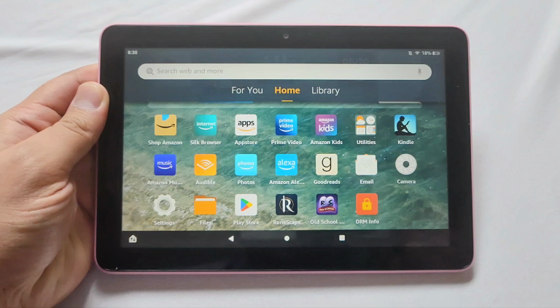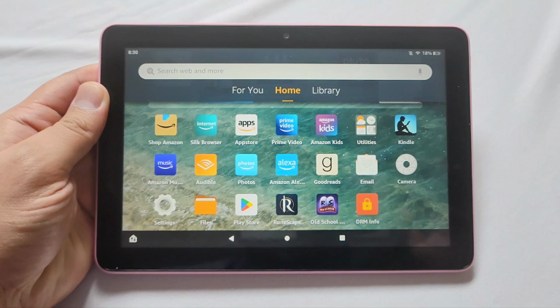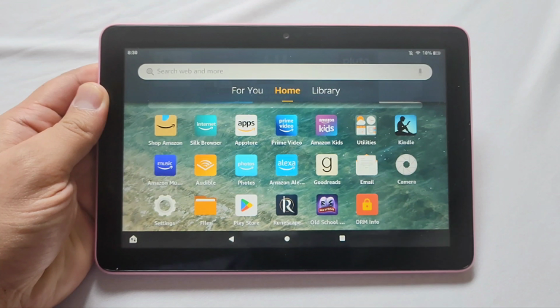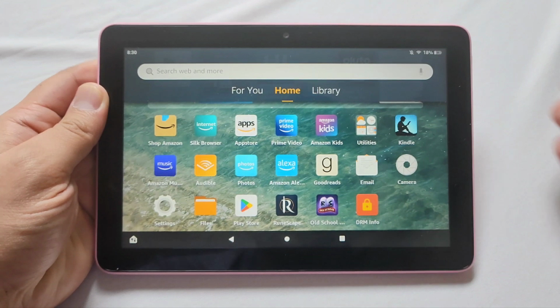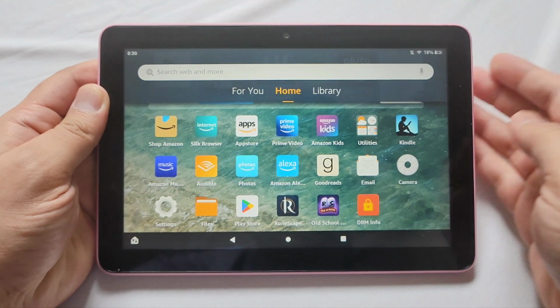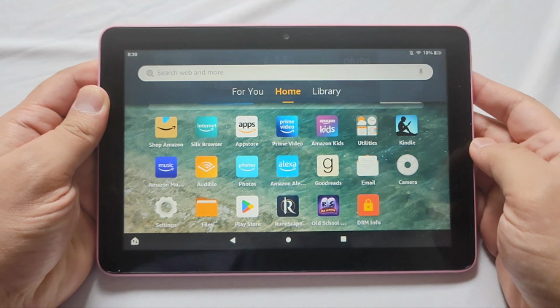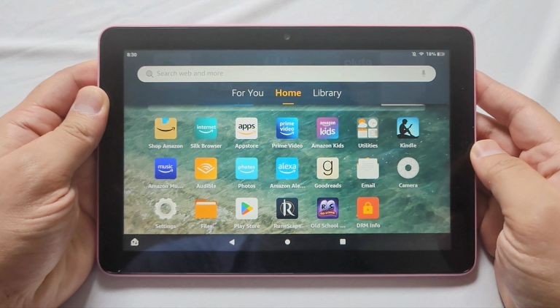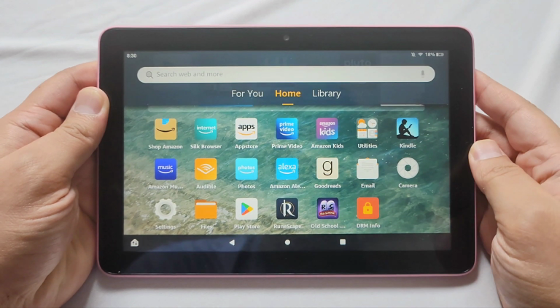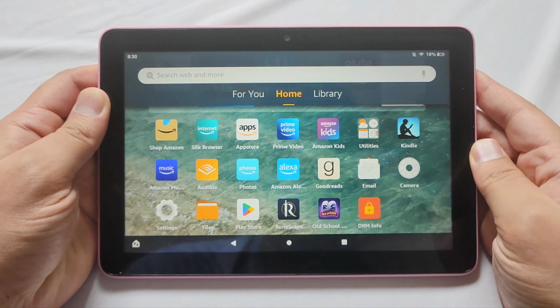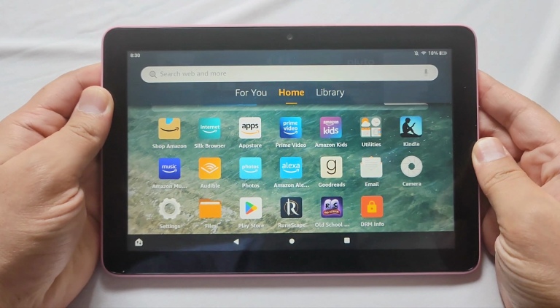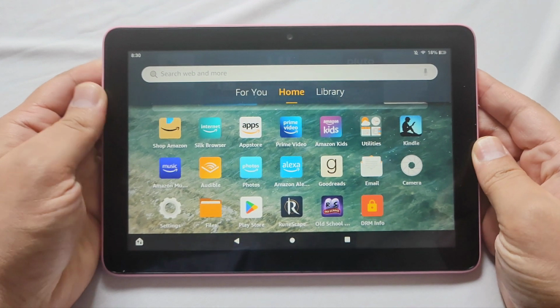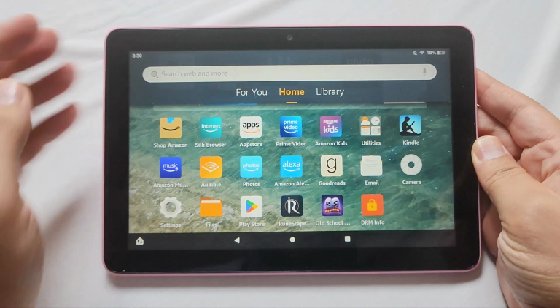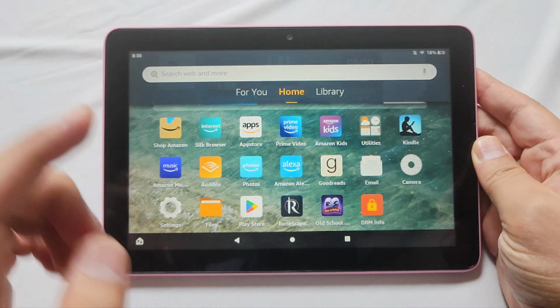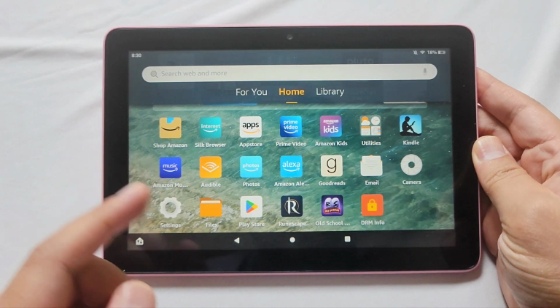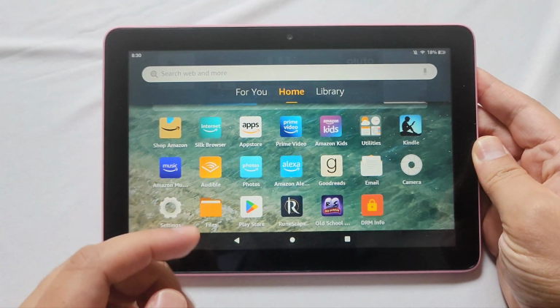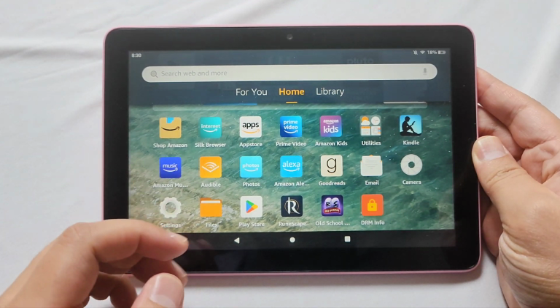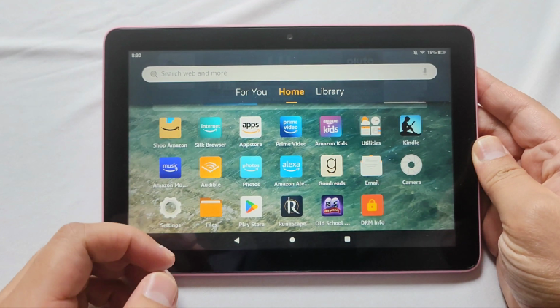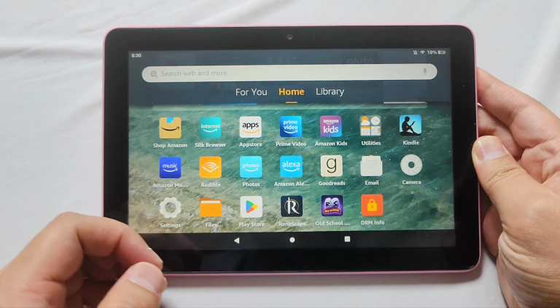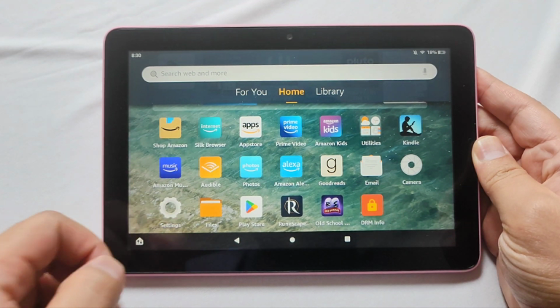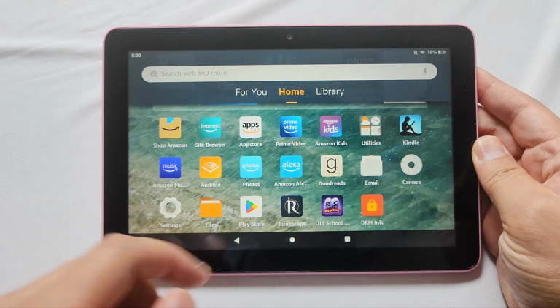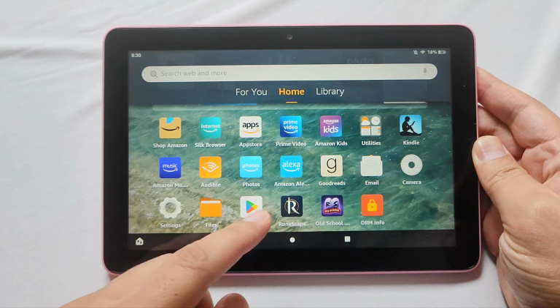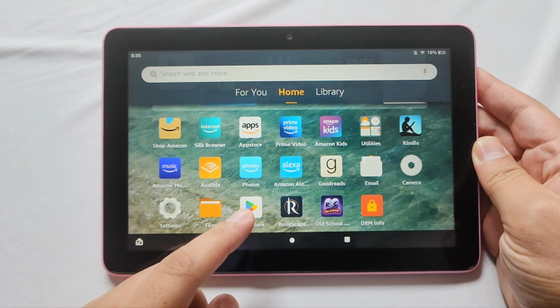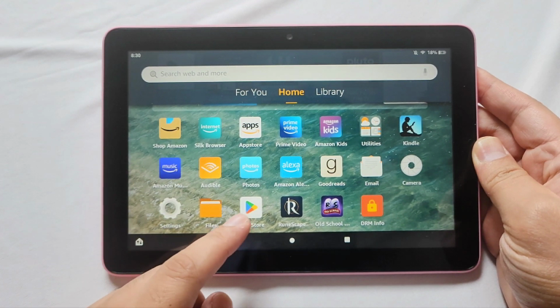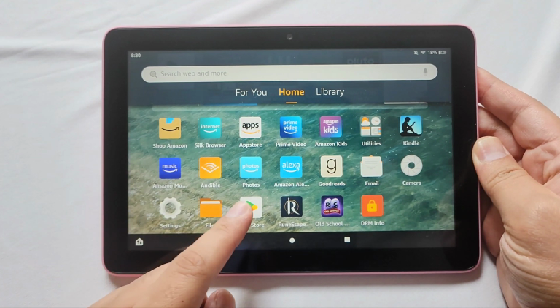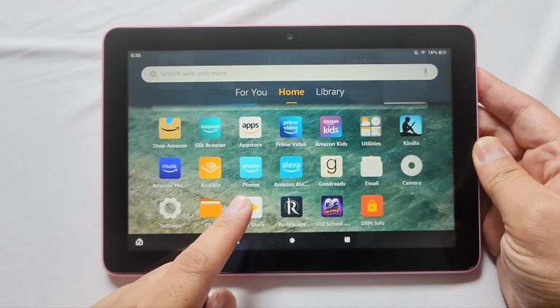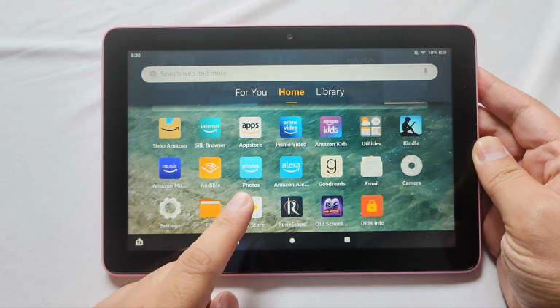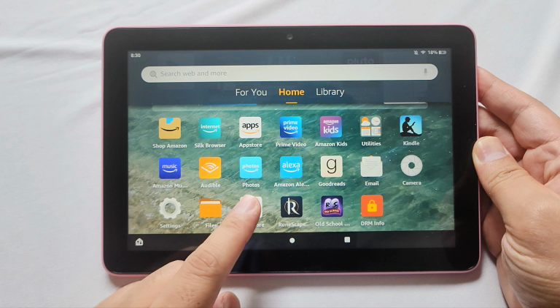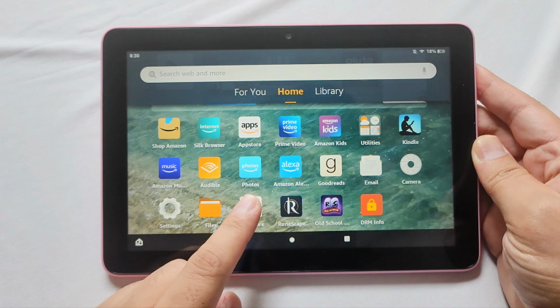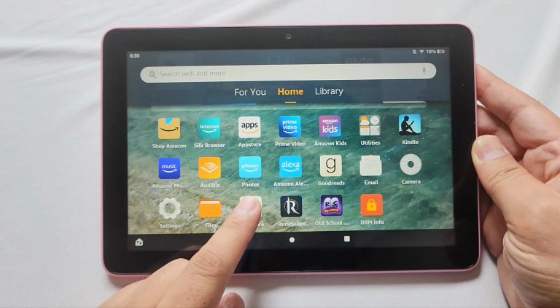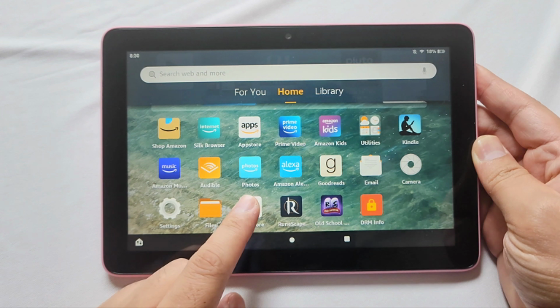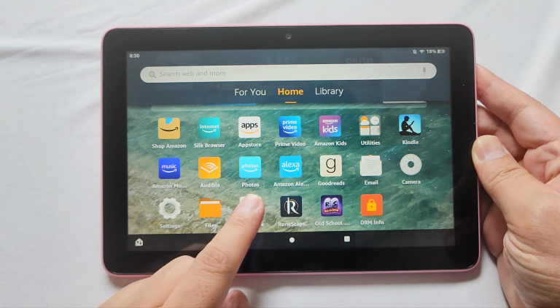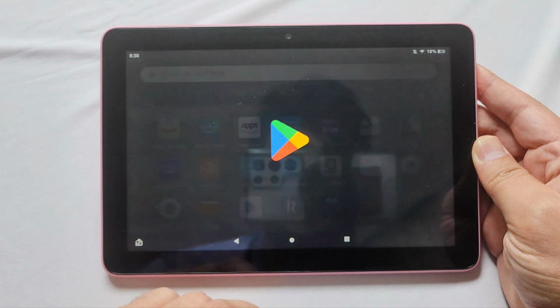Hey, how's it going everyone? I'm having some trouble with my Fire tablet here, with the Play Store more specifically that I installed.